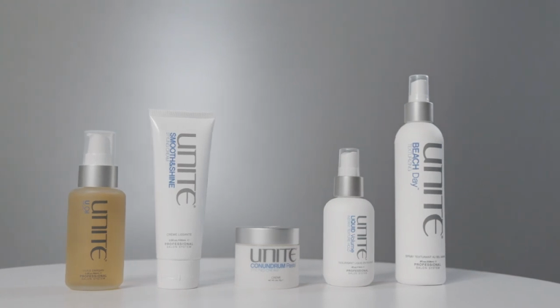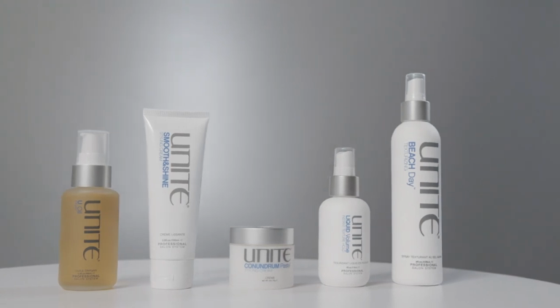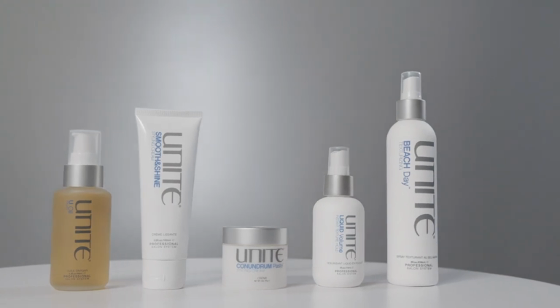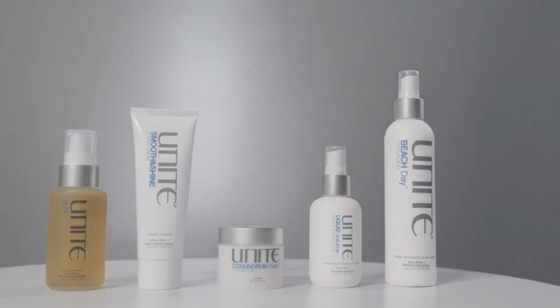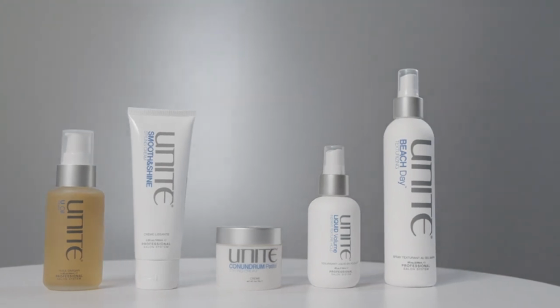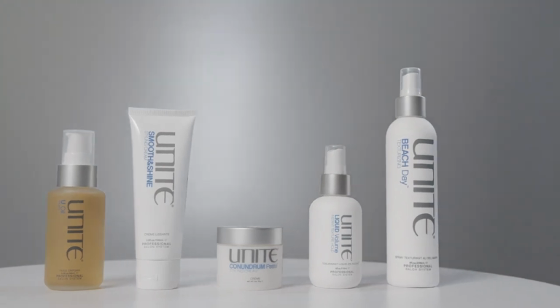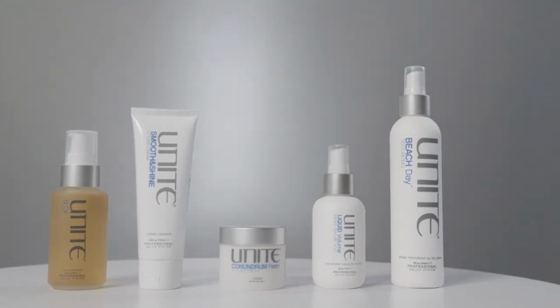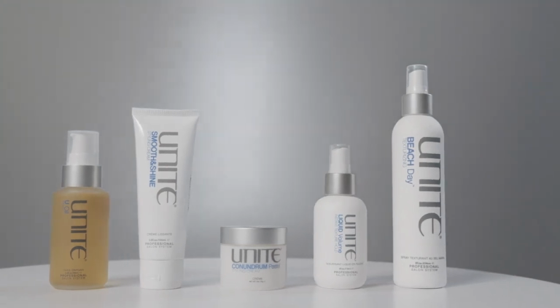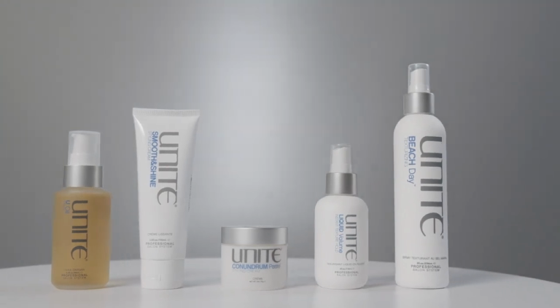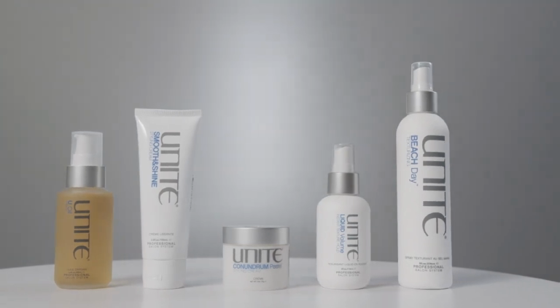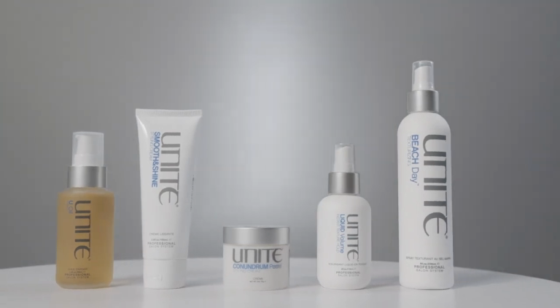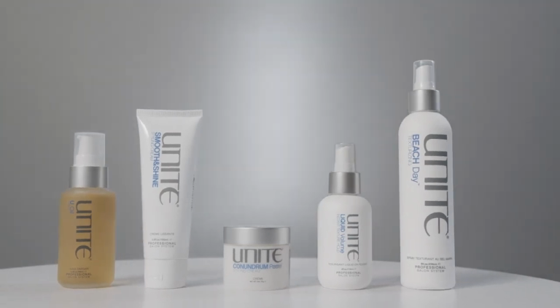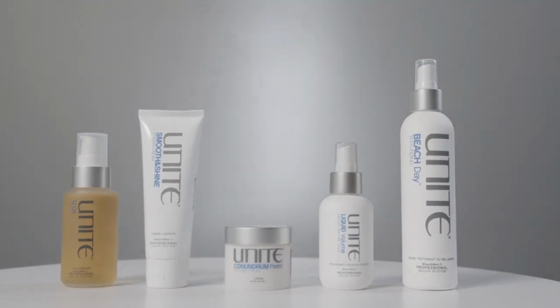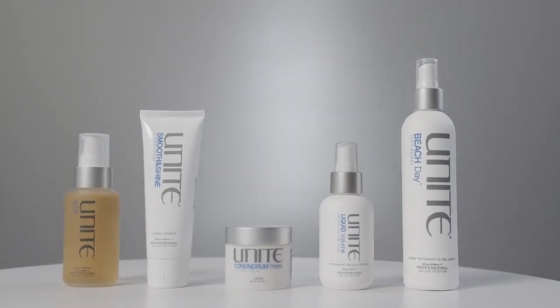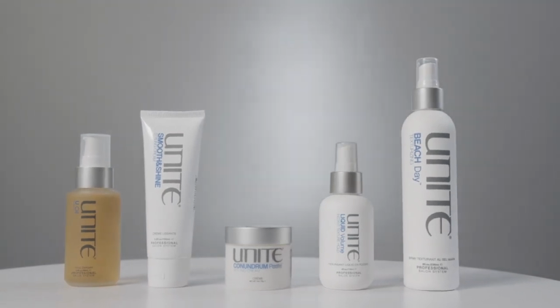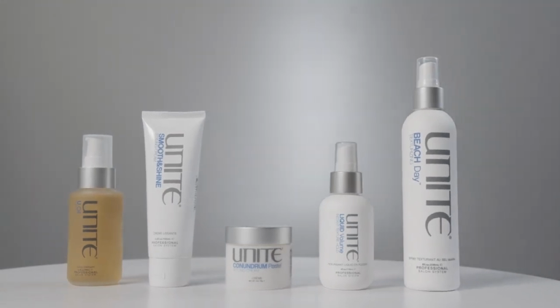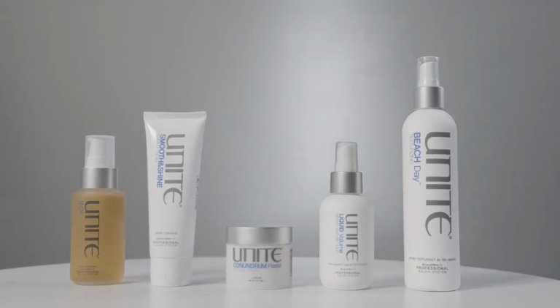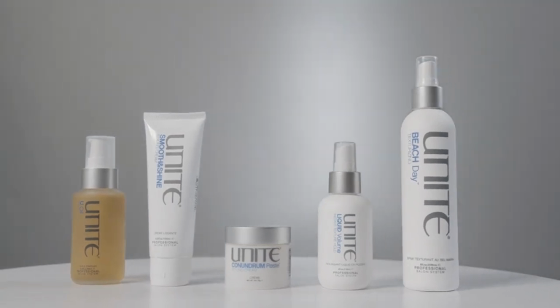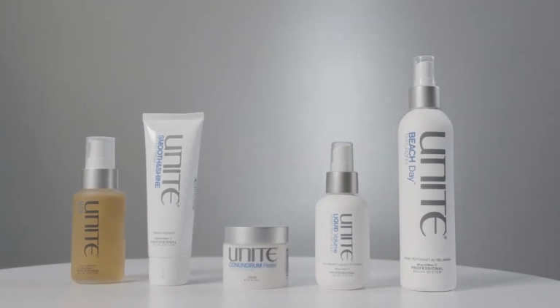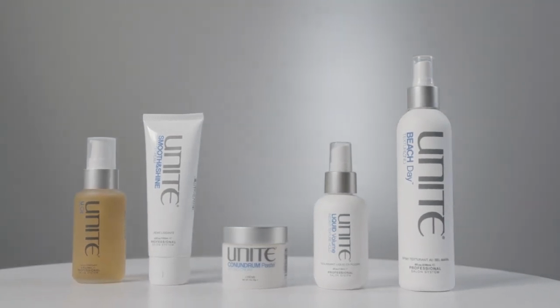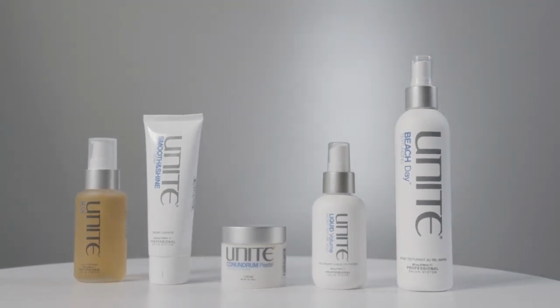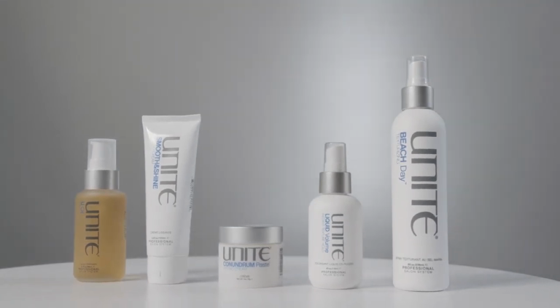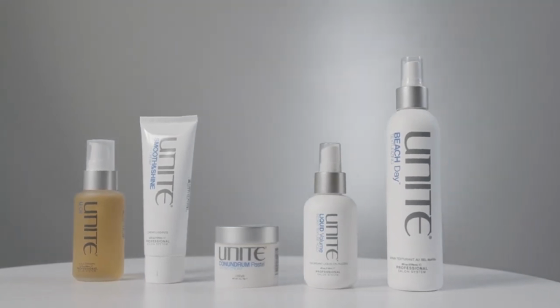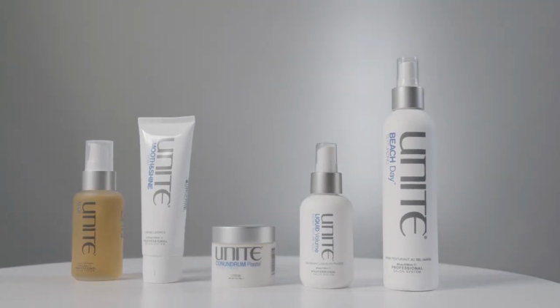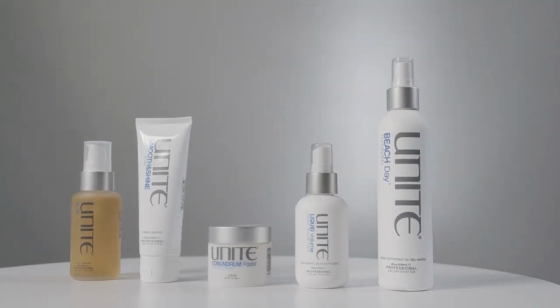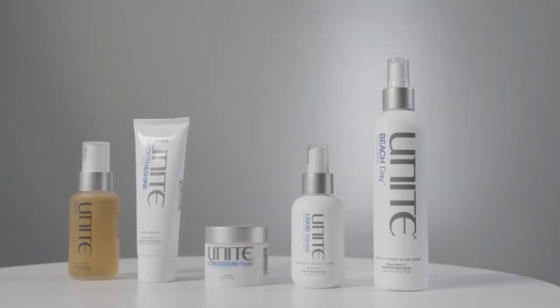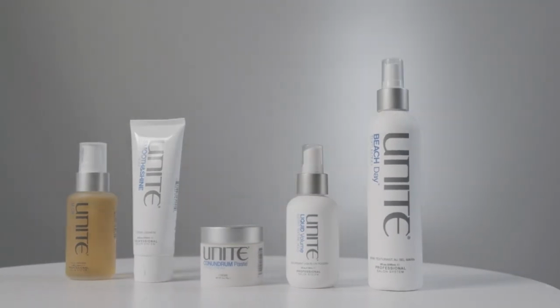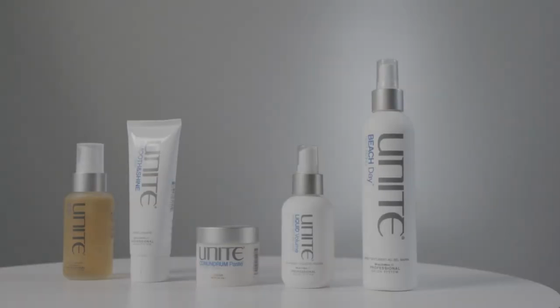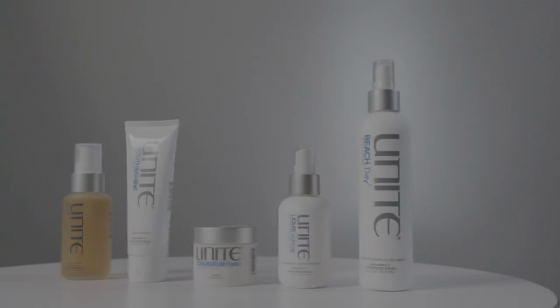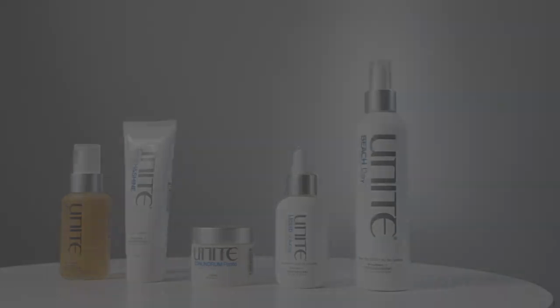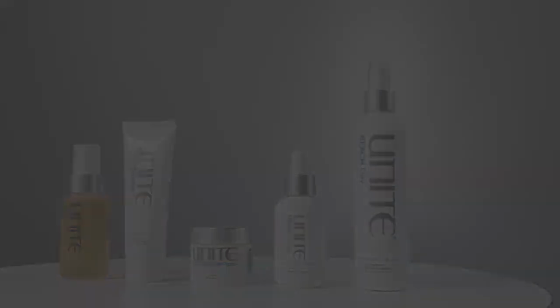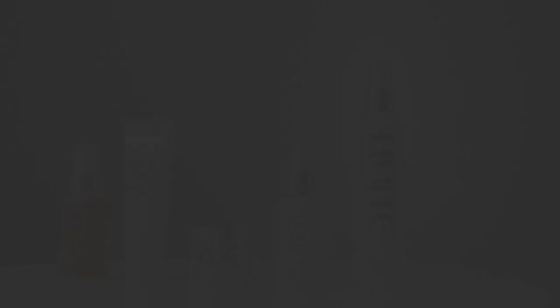That is our Hybrid collection, used on both wet and dry hair.